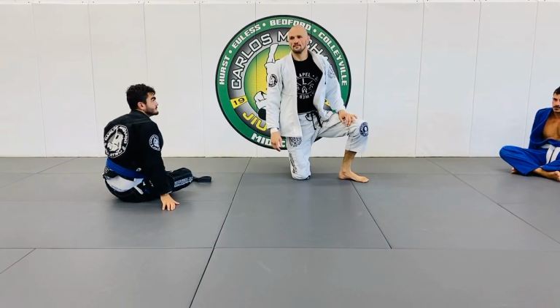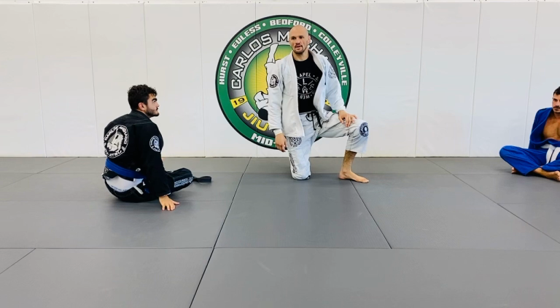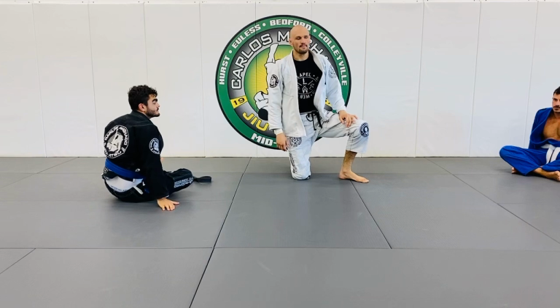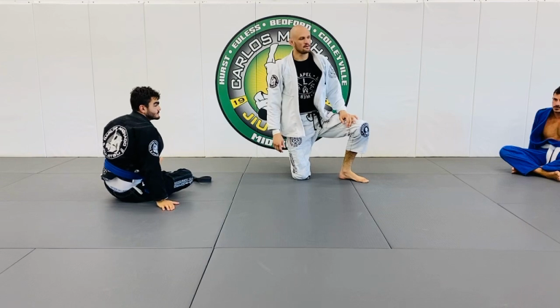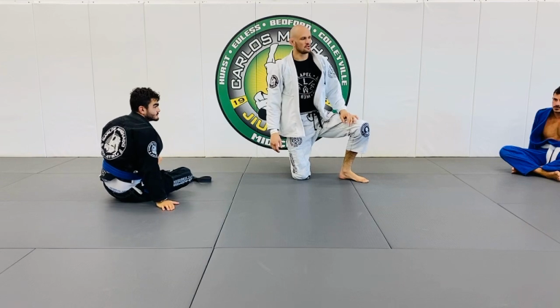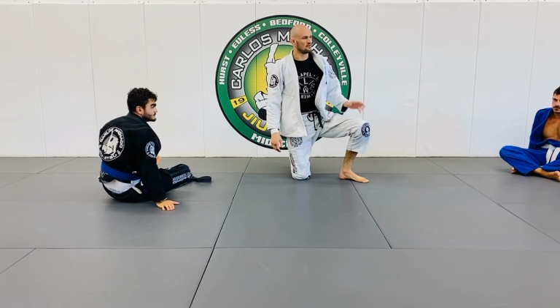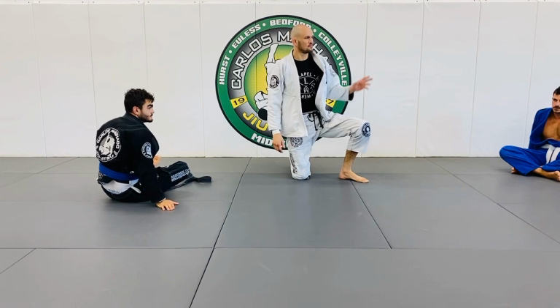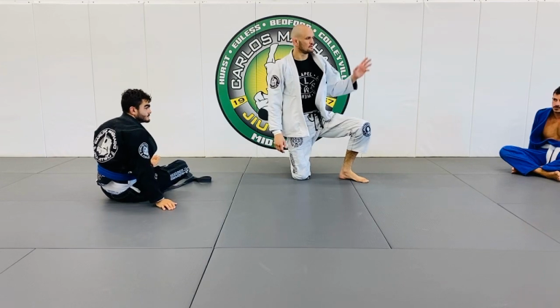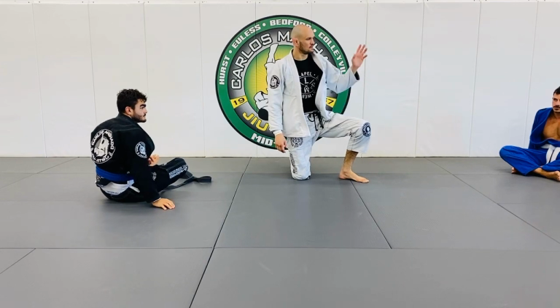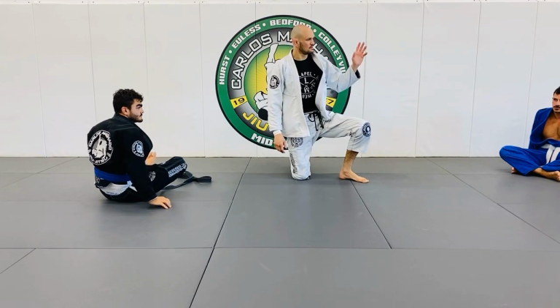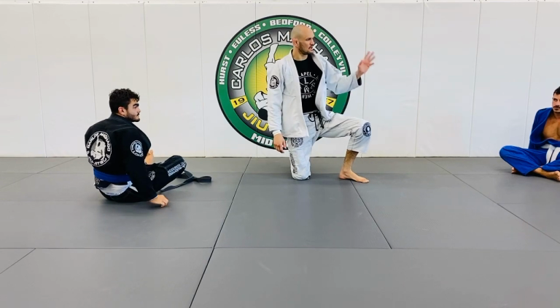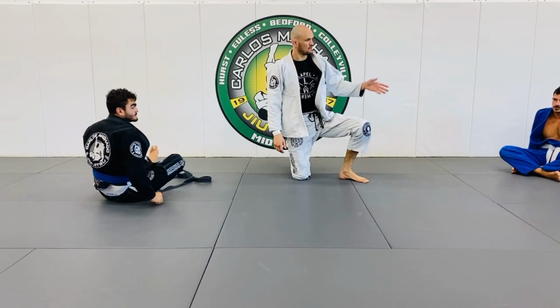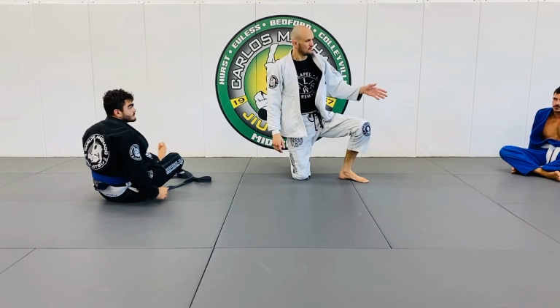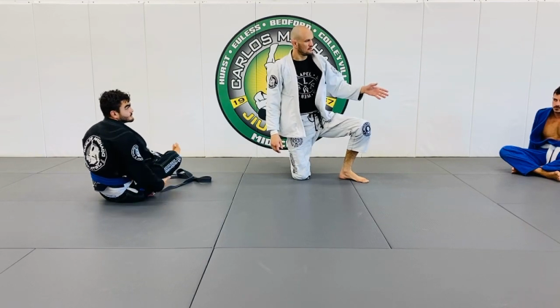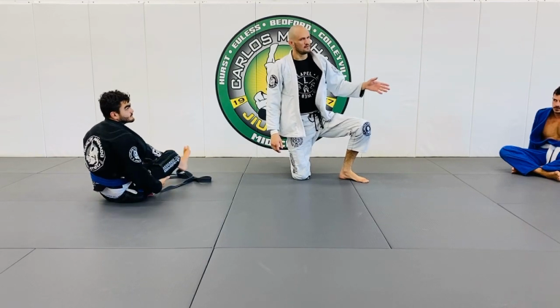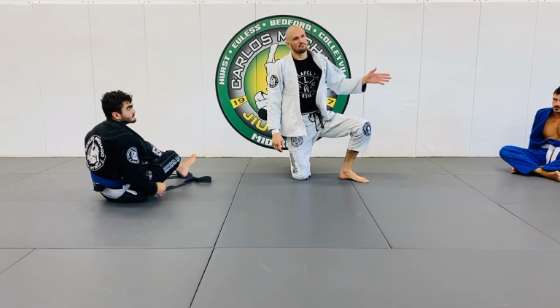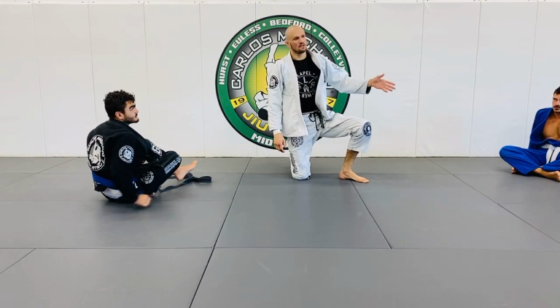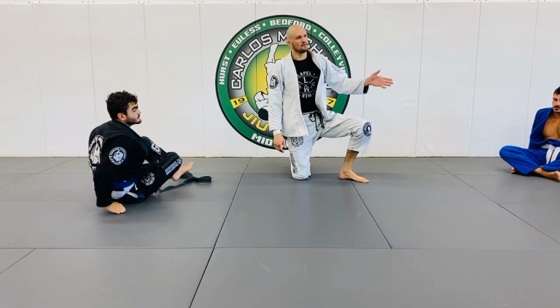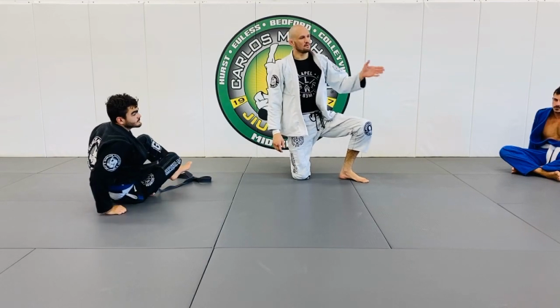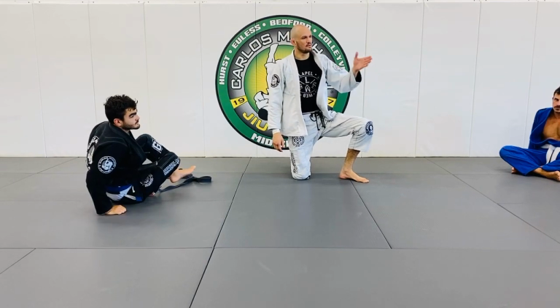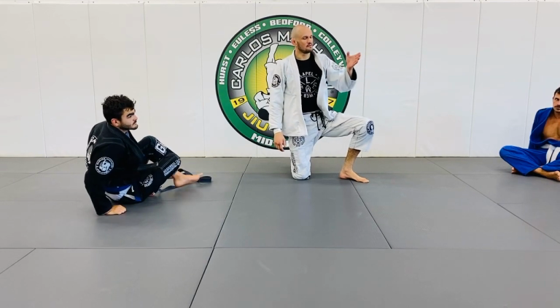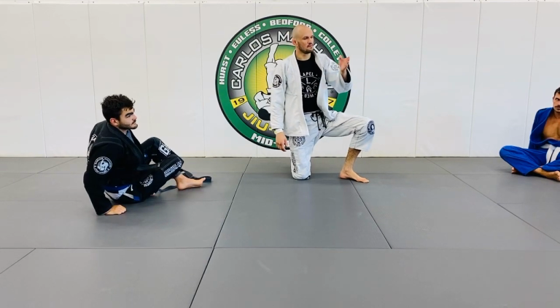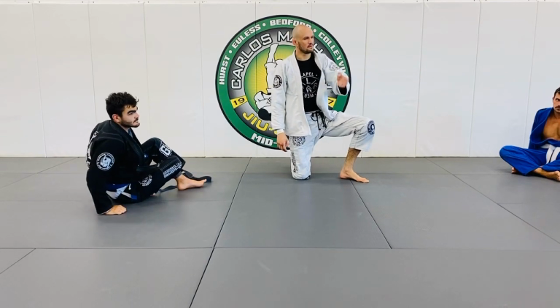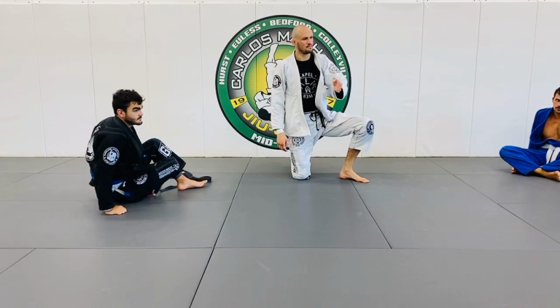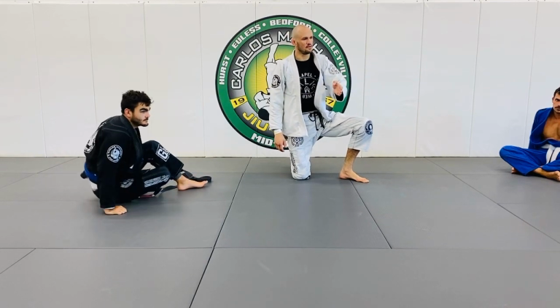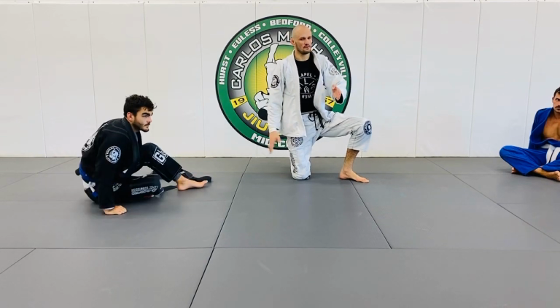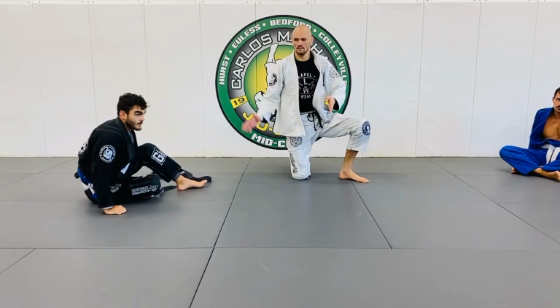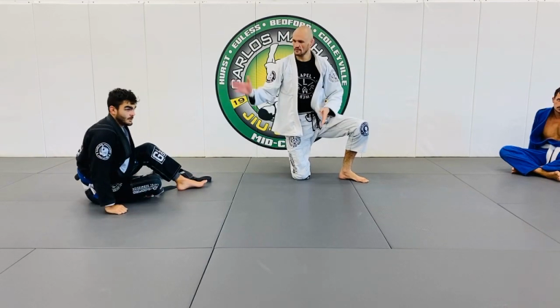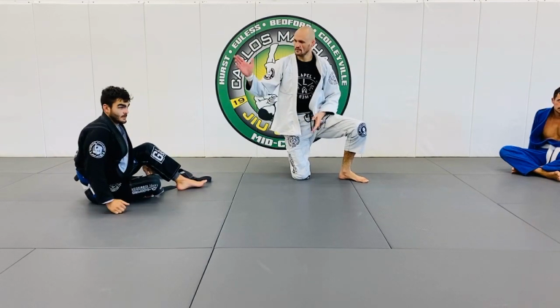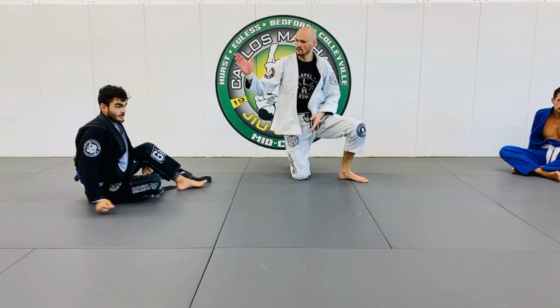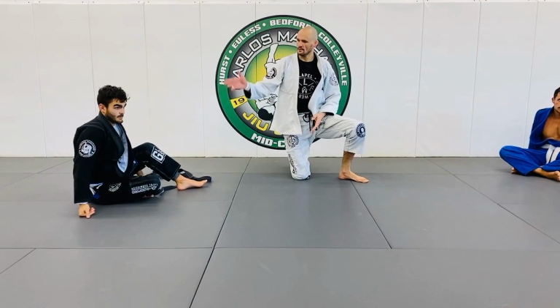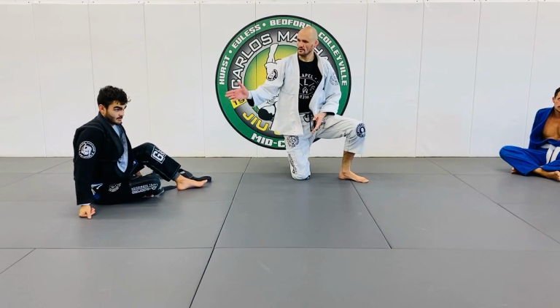So you've got beginner, intermediate, advanced. Let's do it.